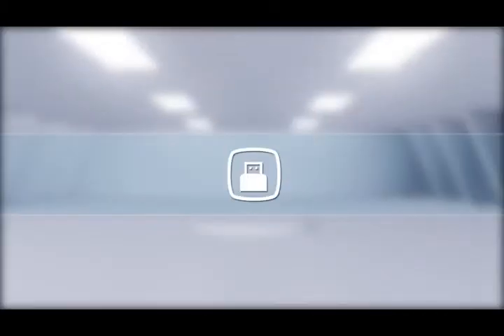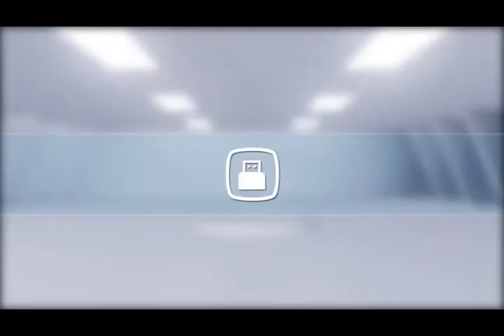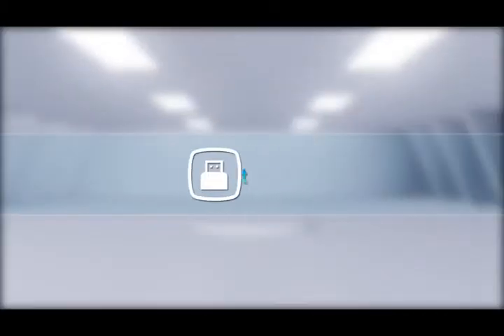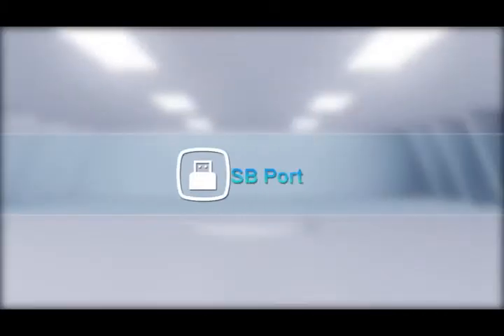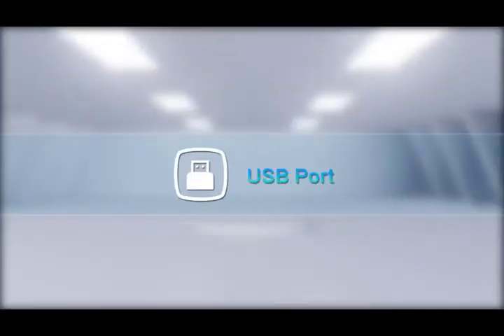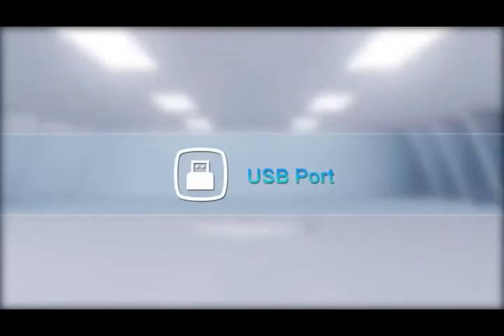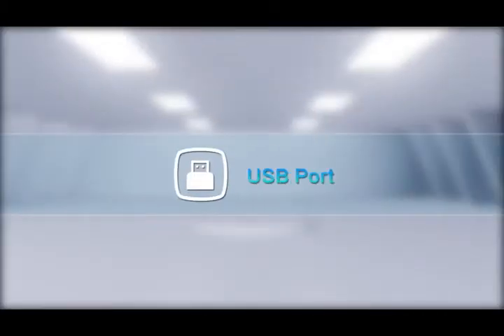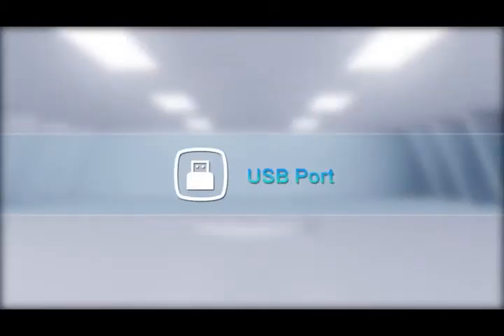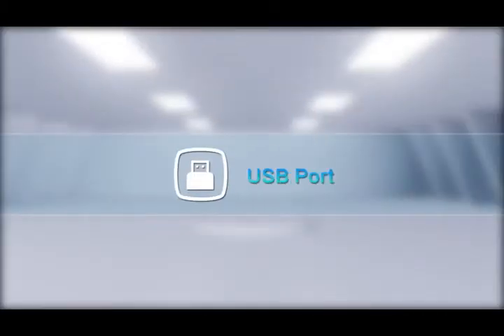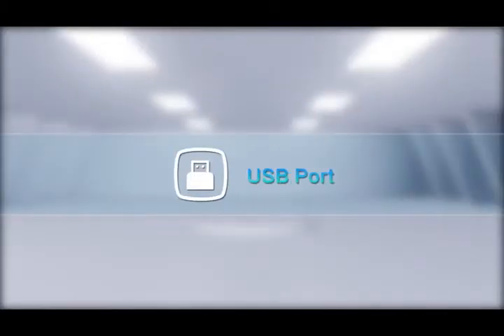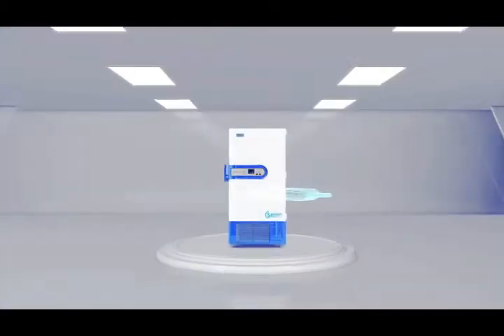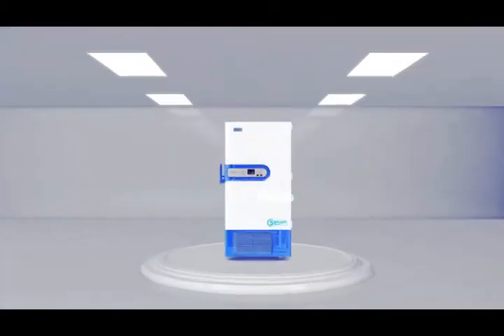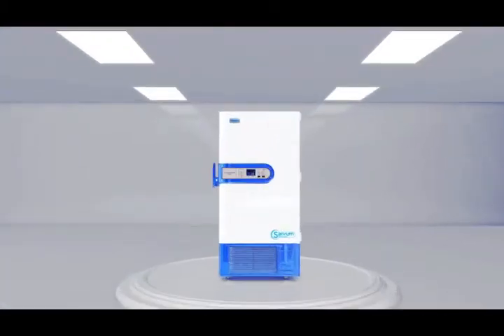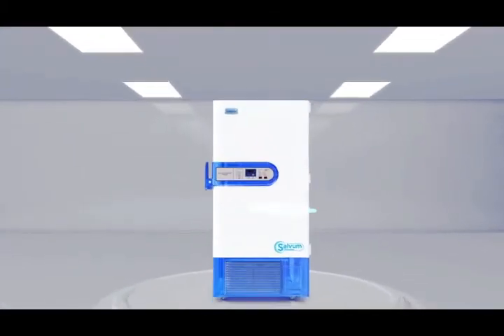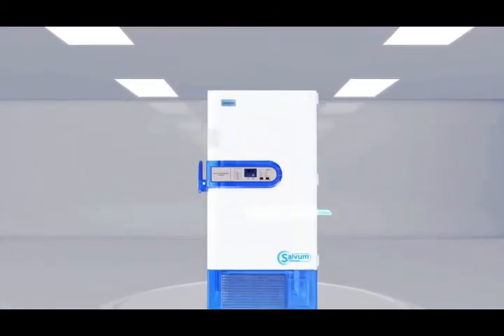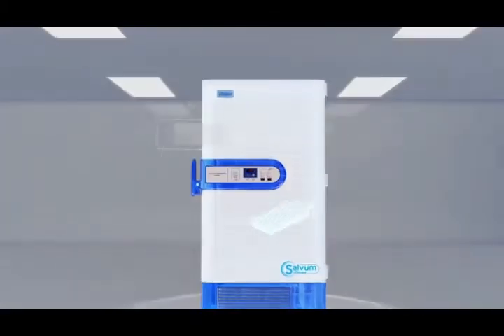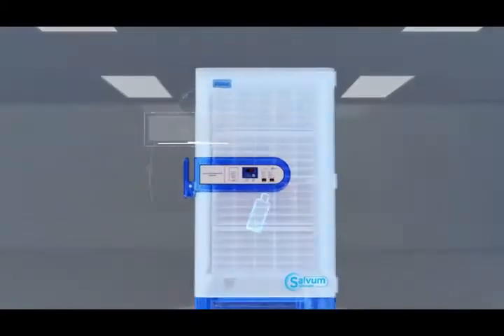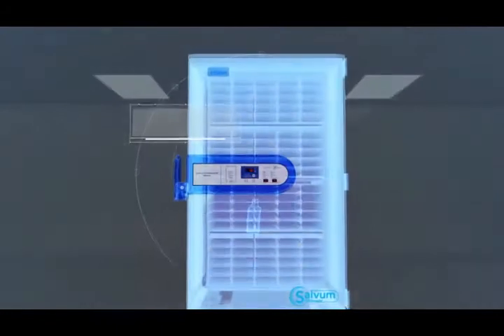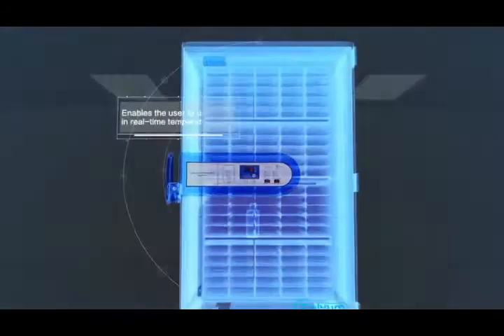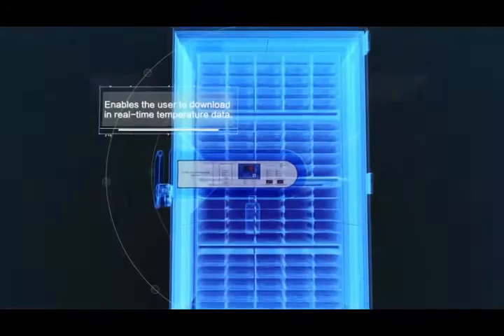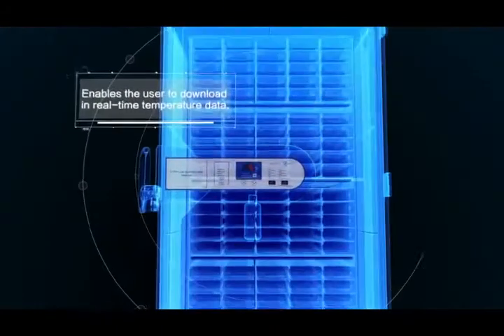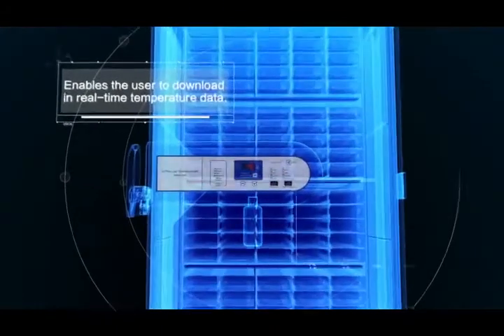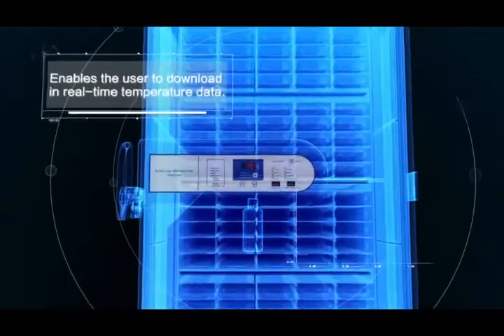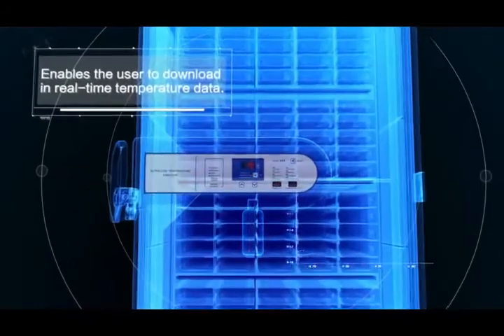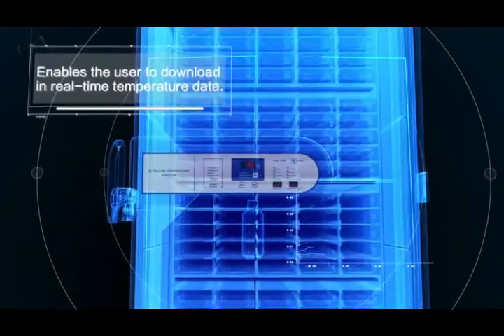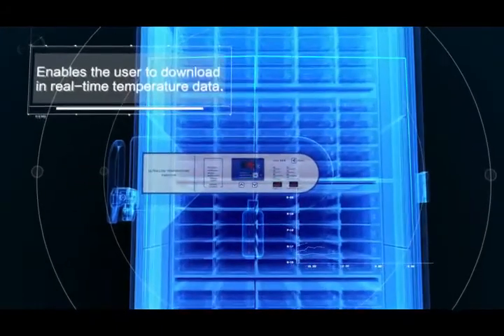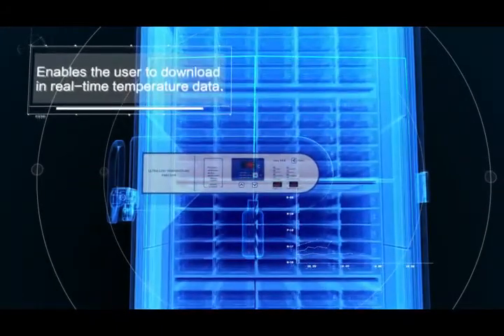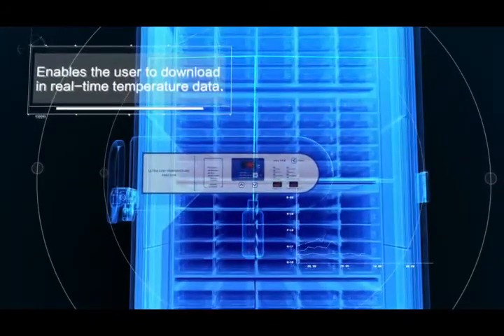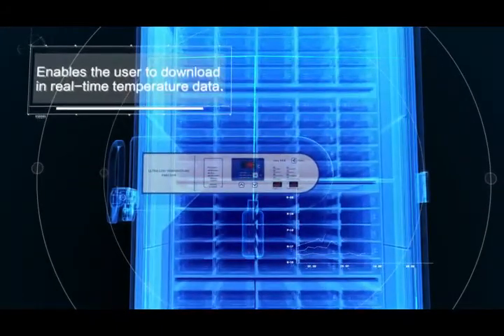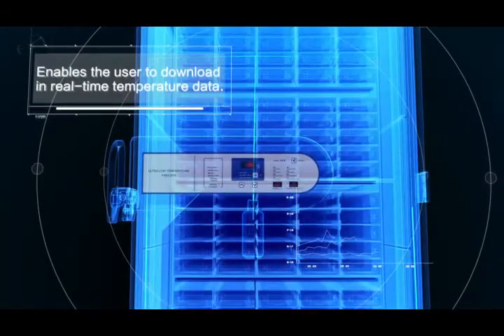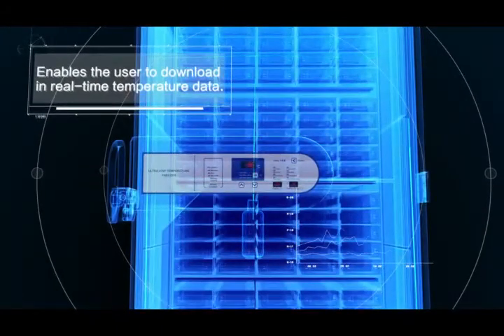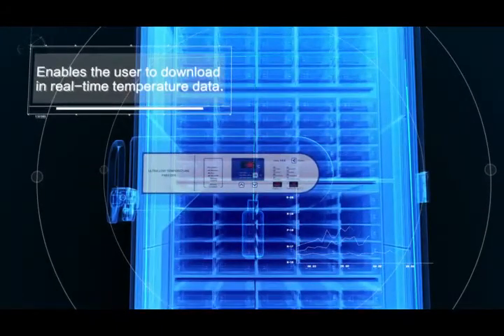USB Port. Enables the user to download real-time temperature data.